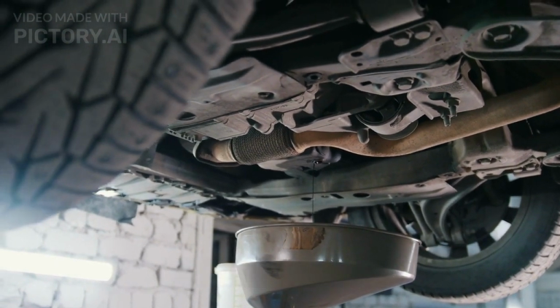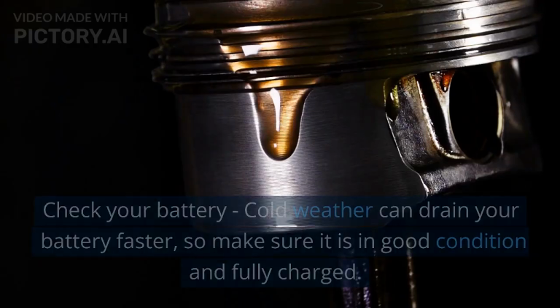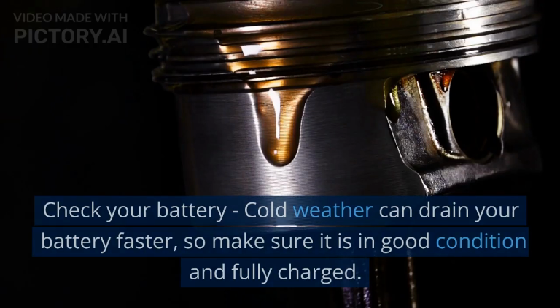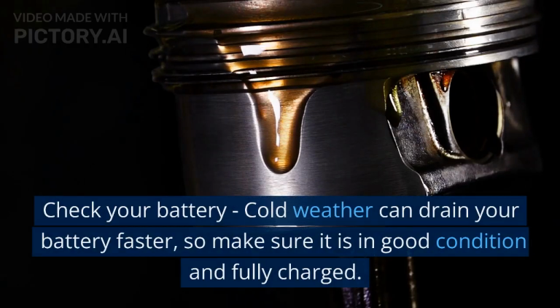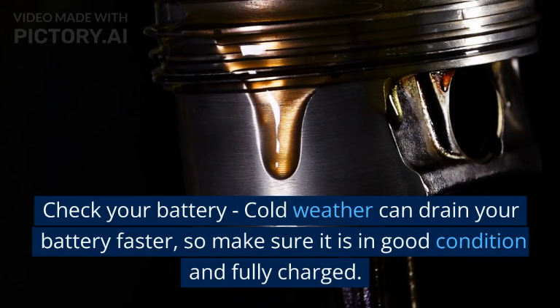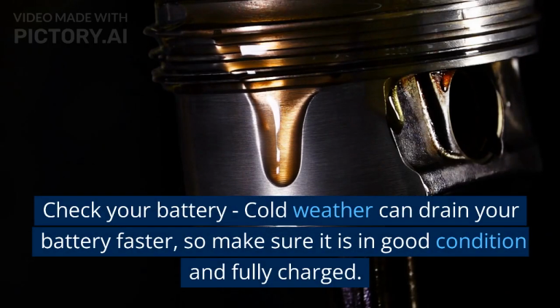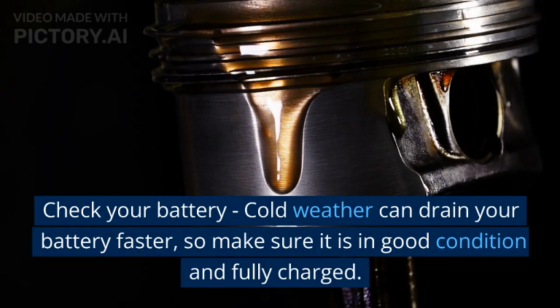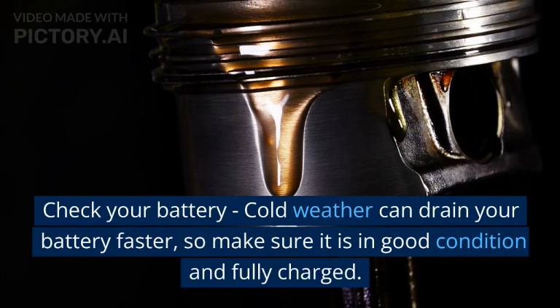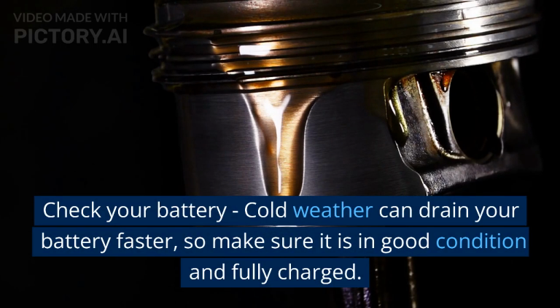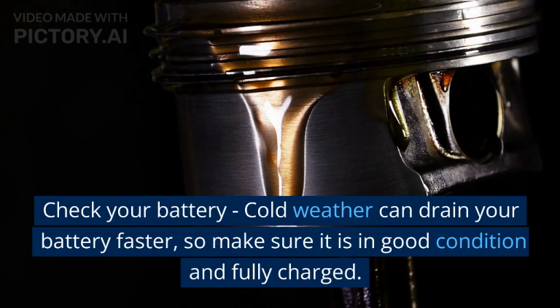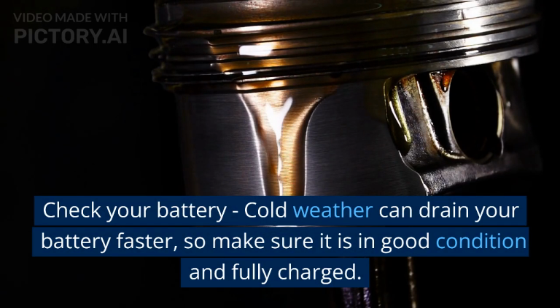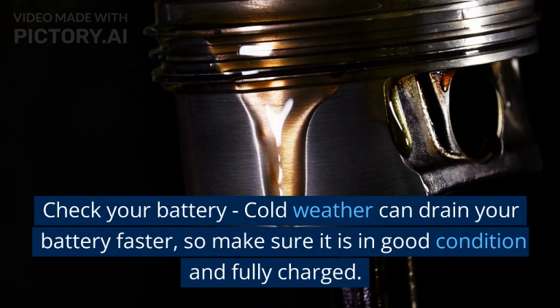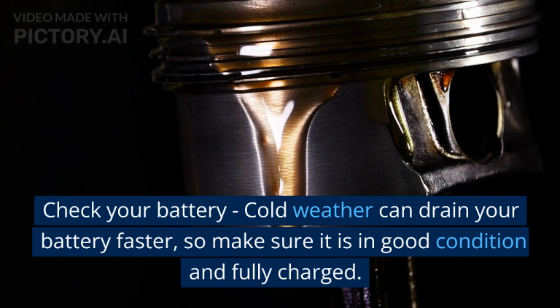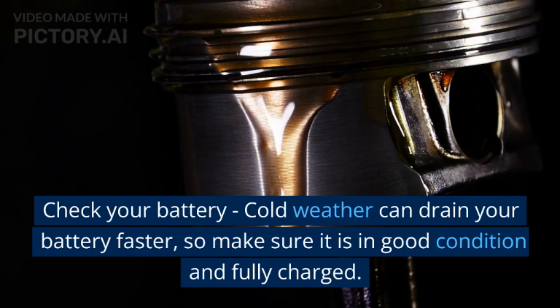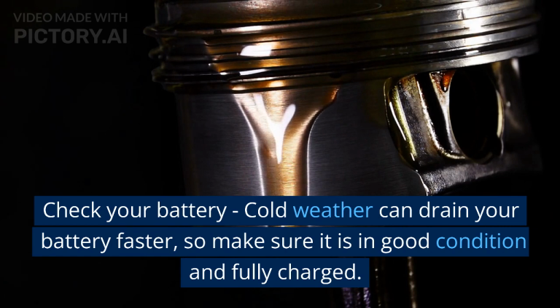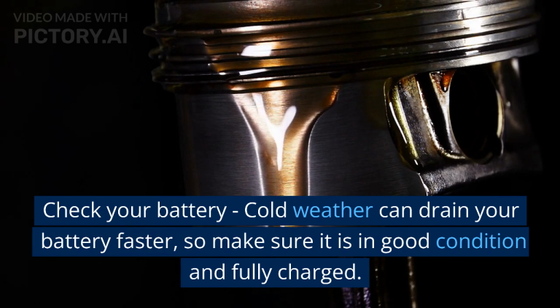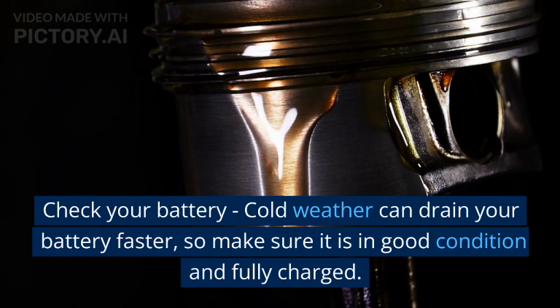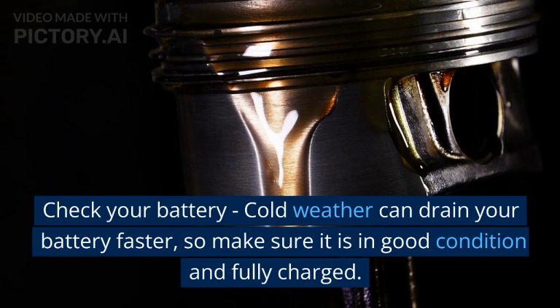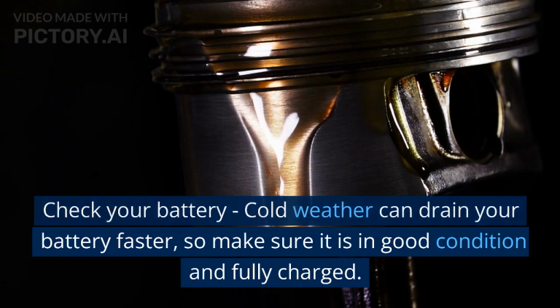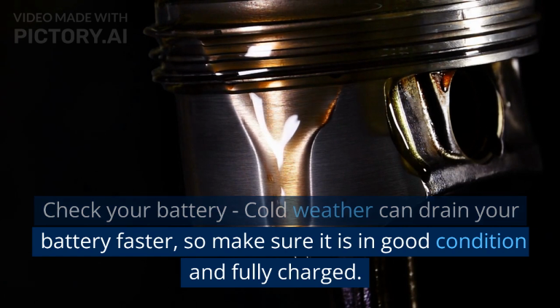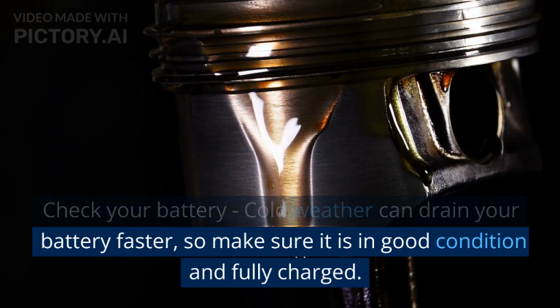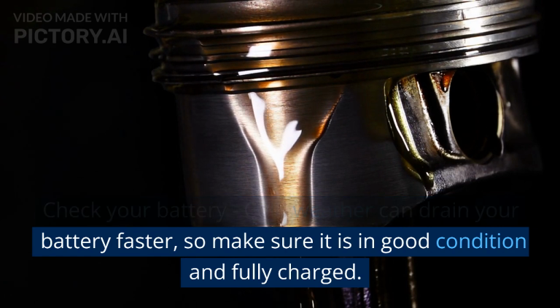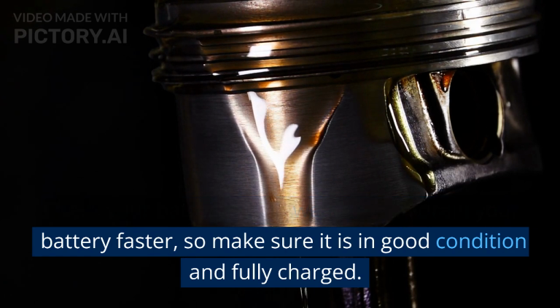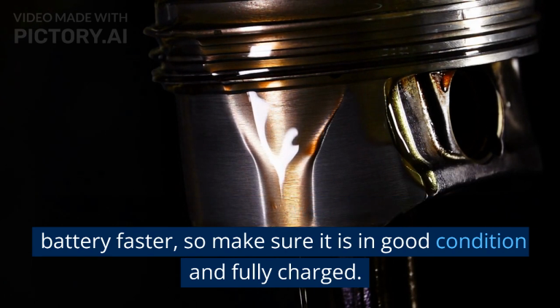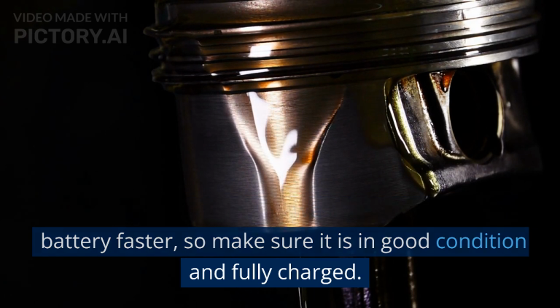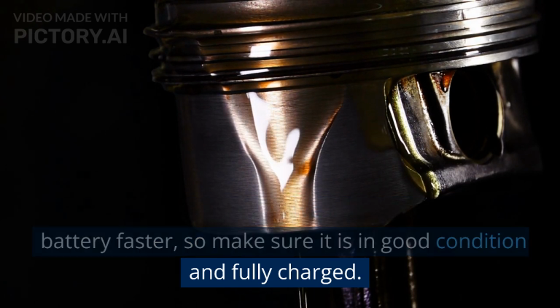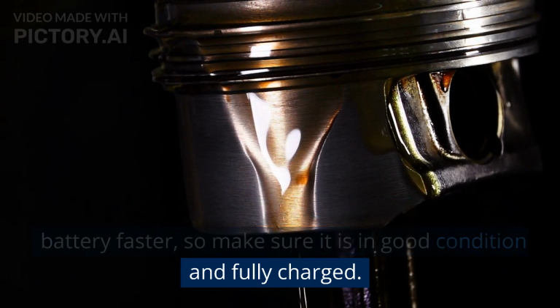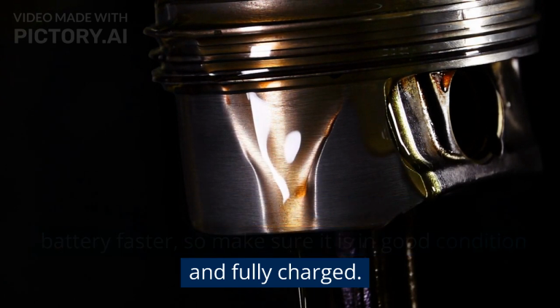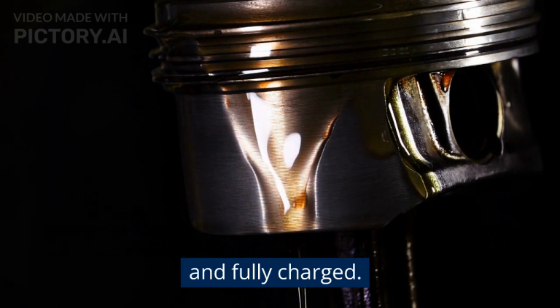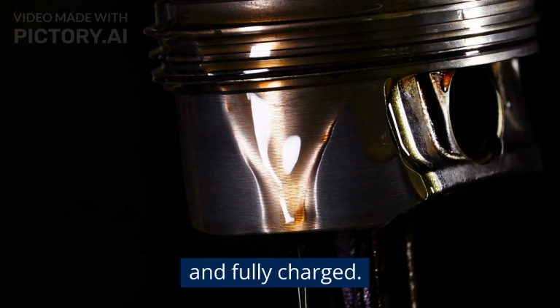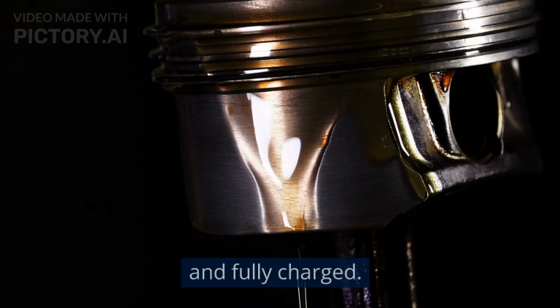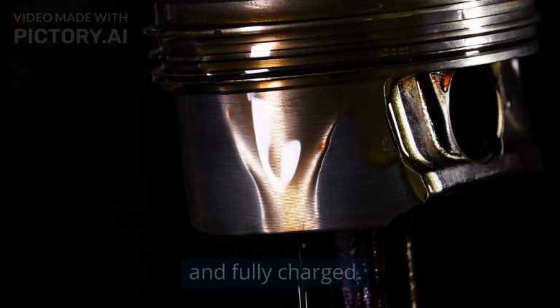Check your battery. Cold weather can drain your battery faster, so make sure it is in good condition and fully charged.